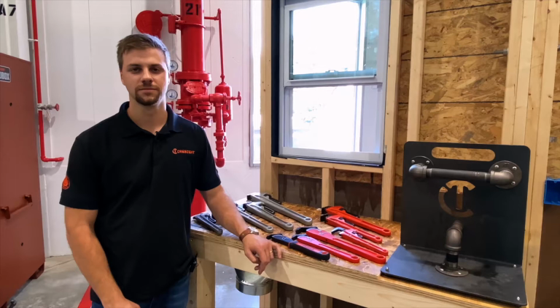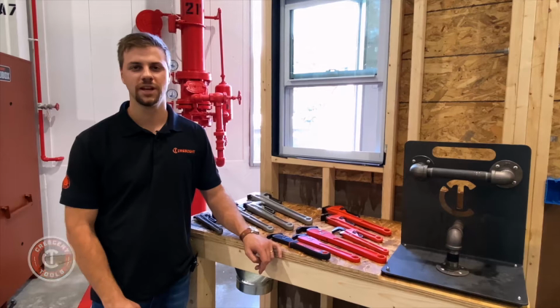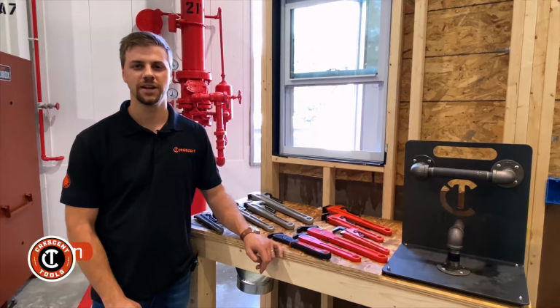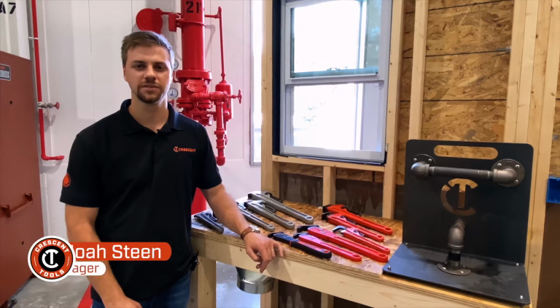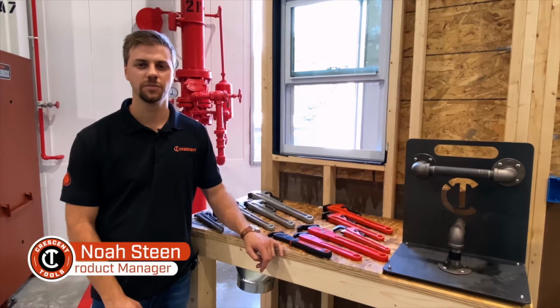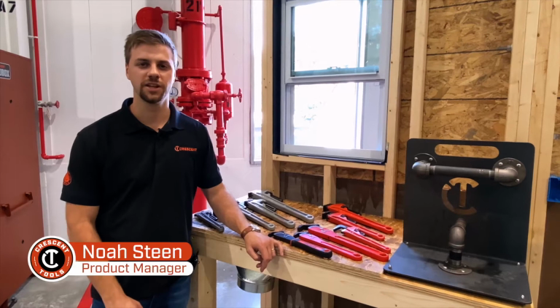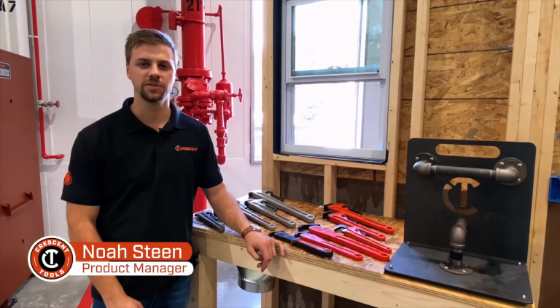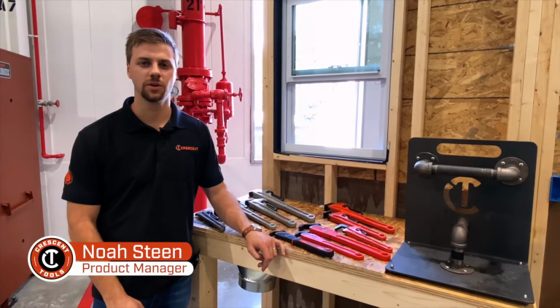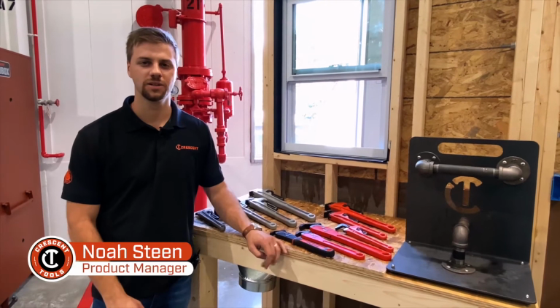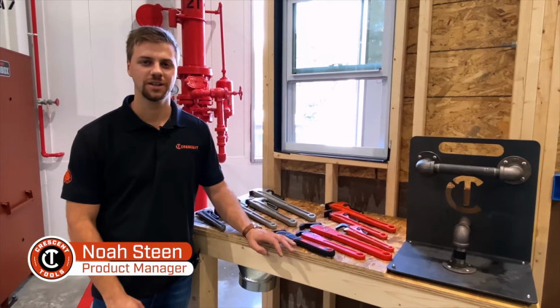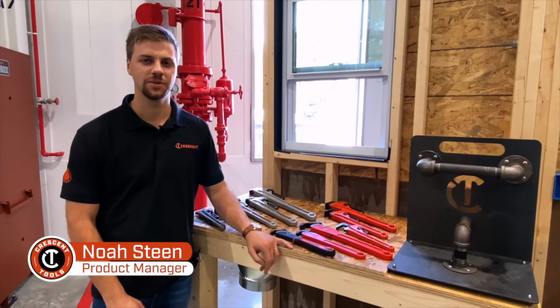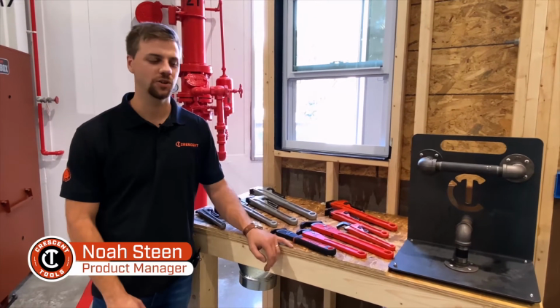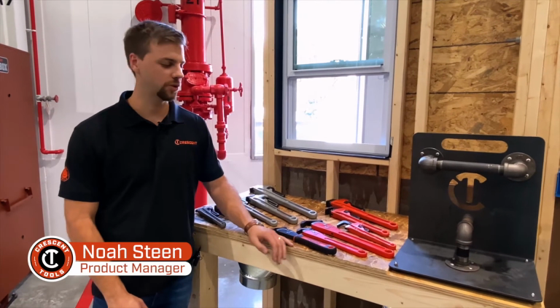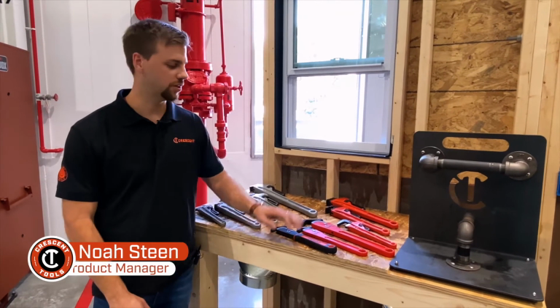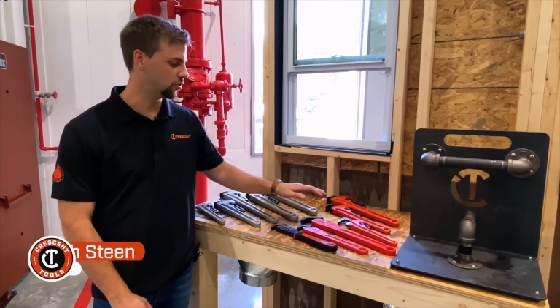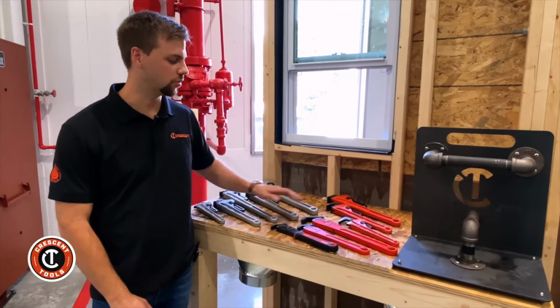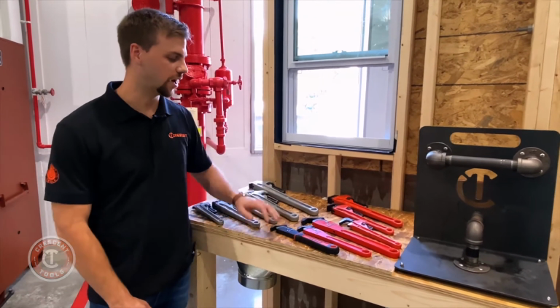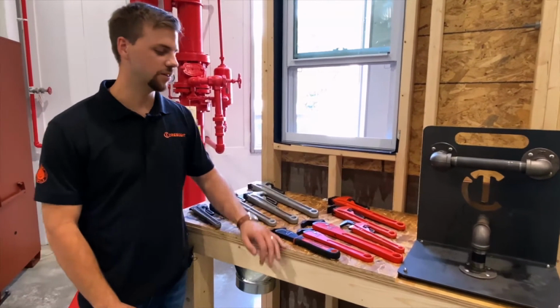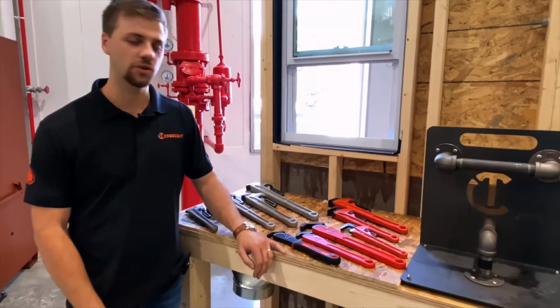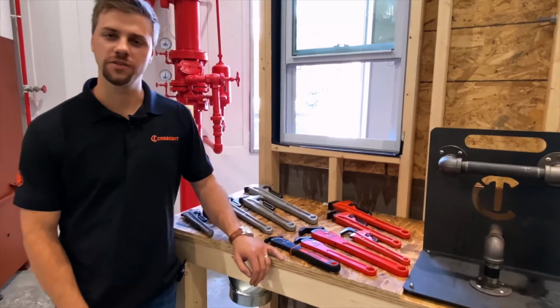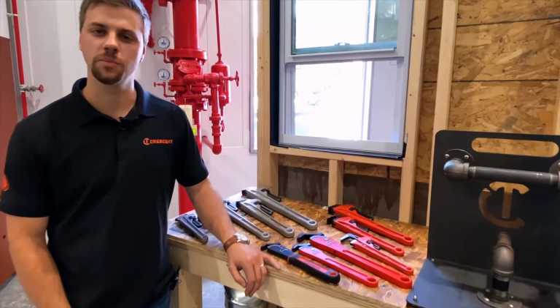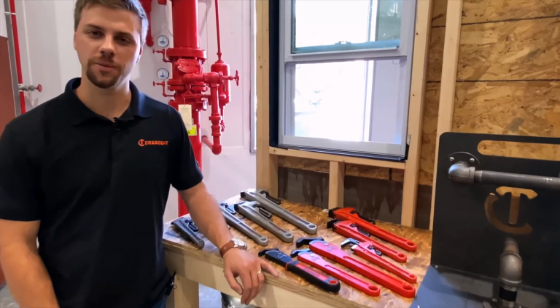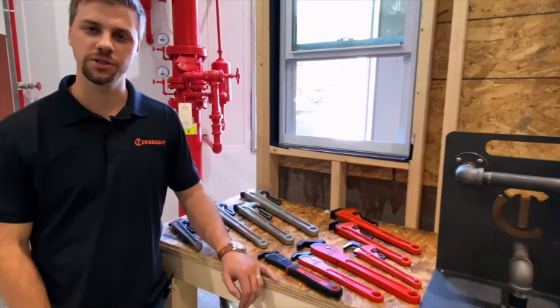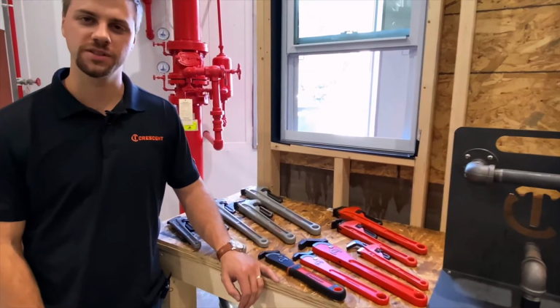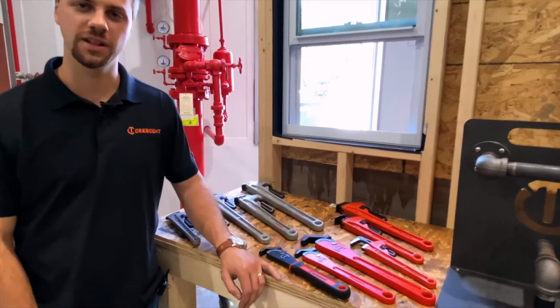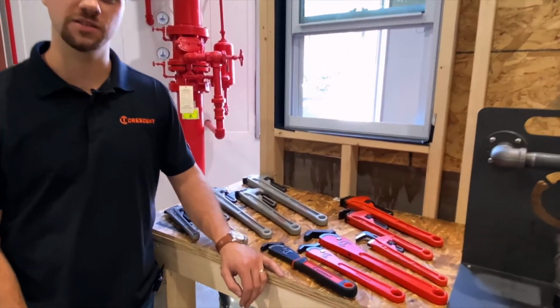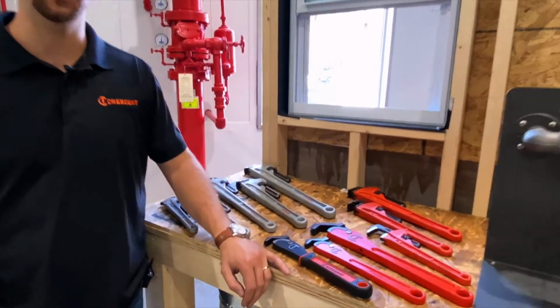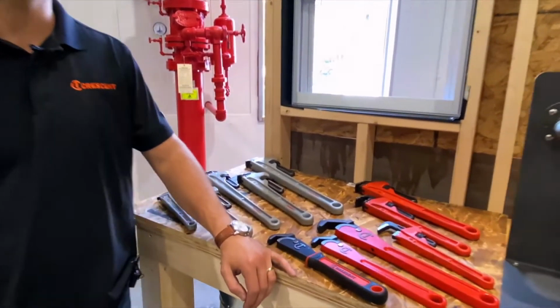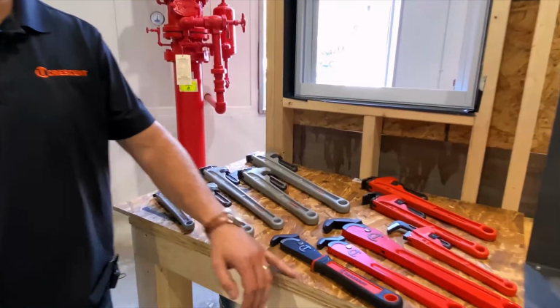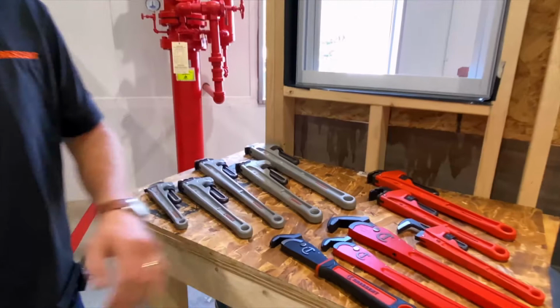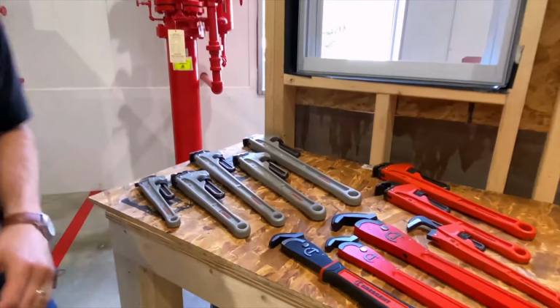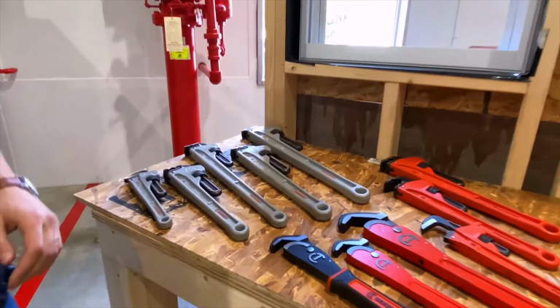Hey guys, my name is Noah. I'm here with the new line of Crescent pipe wrenches I'd like to speak with you all today about.